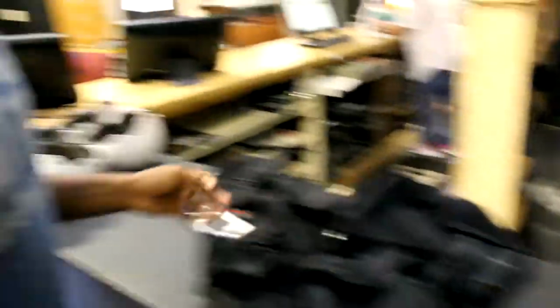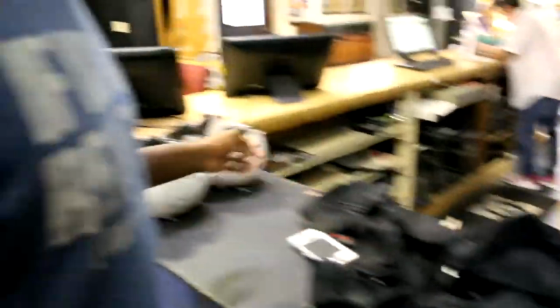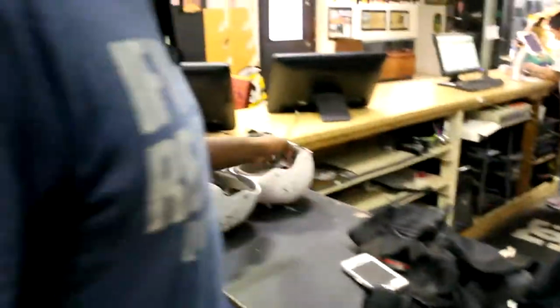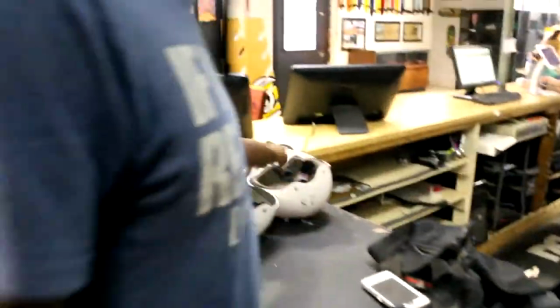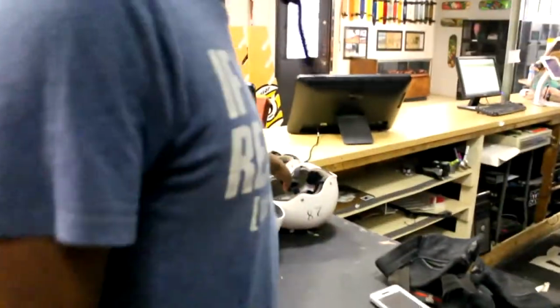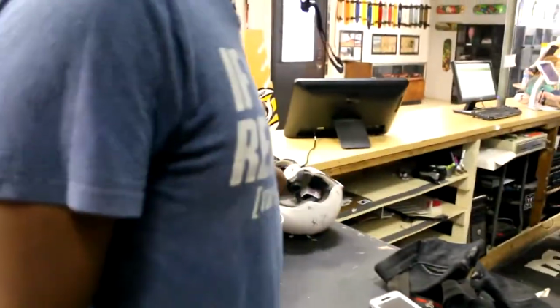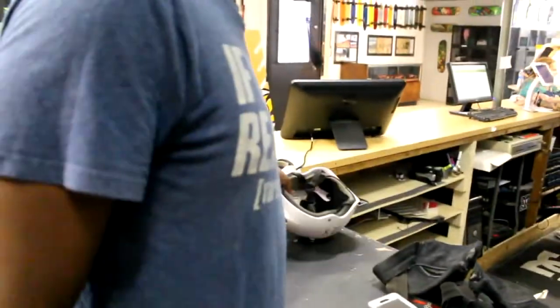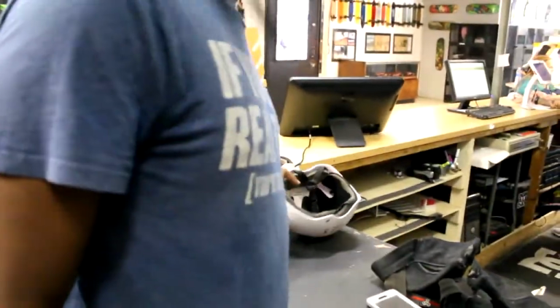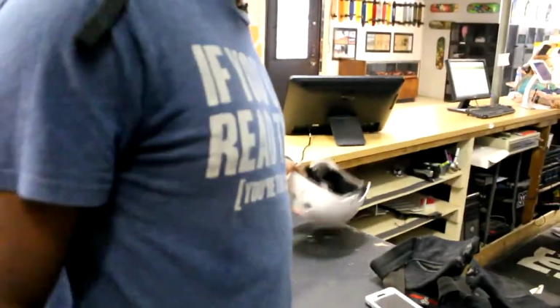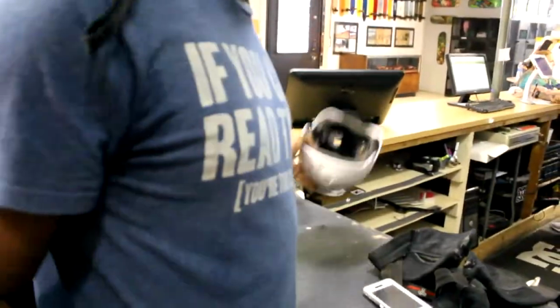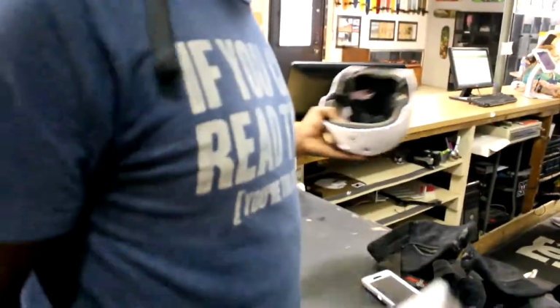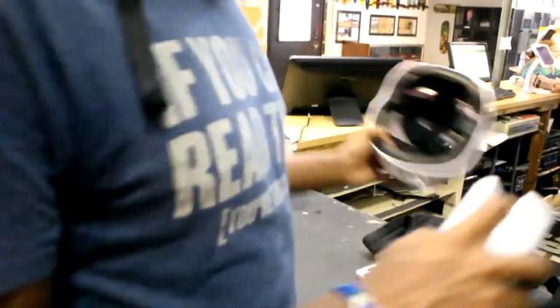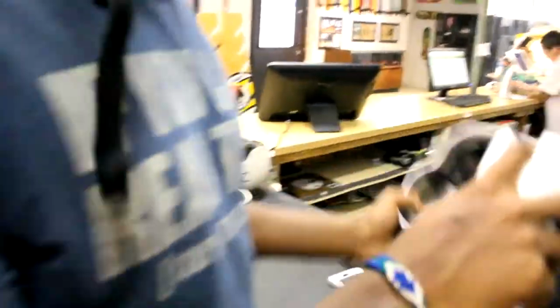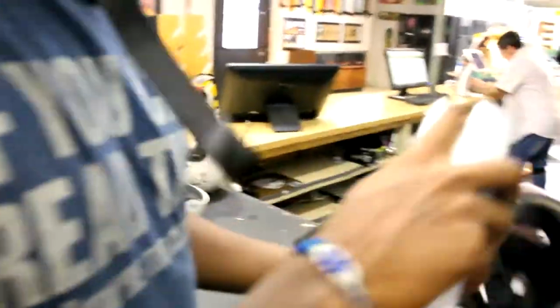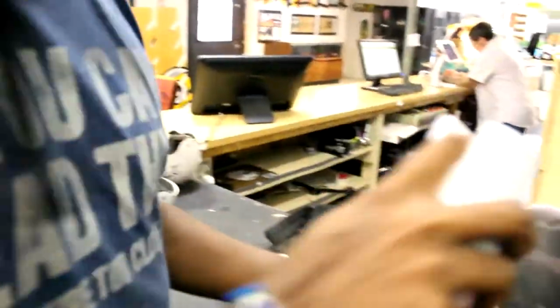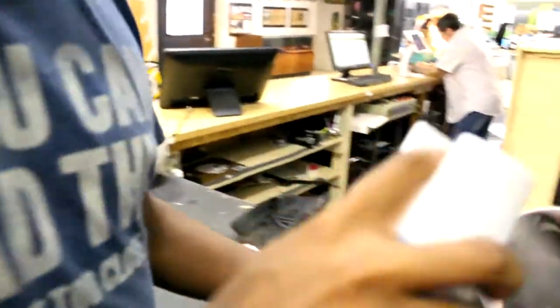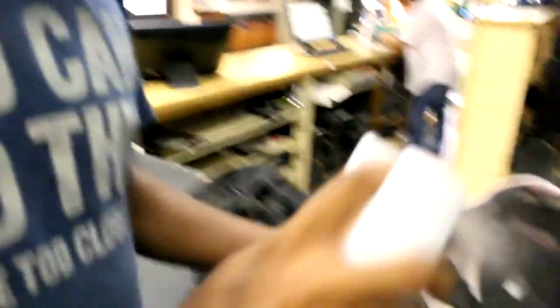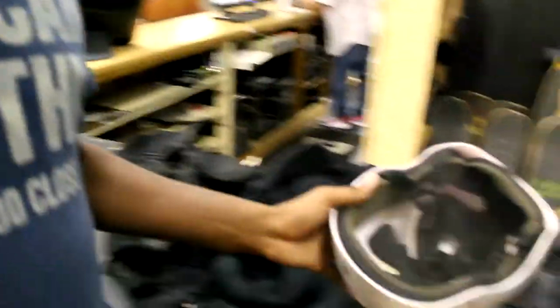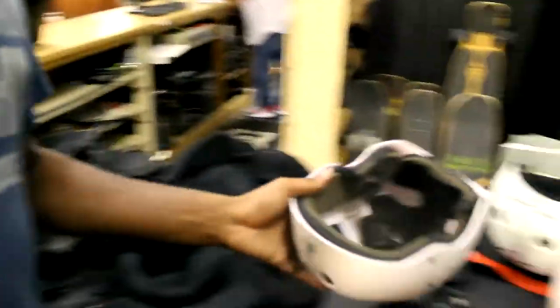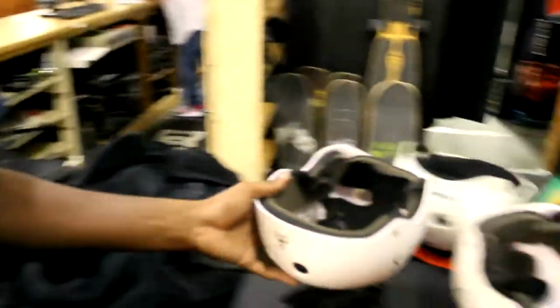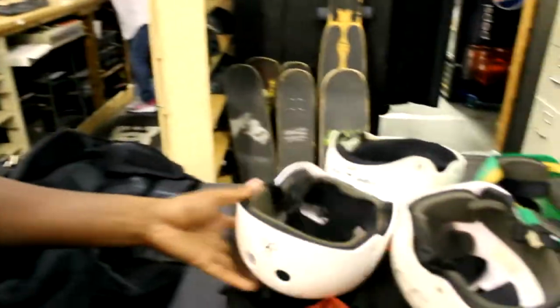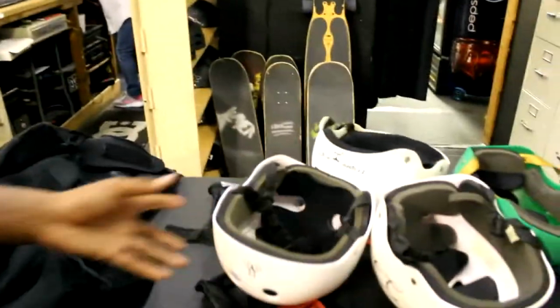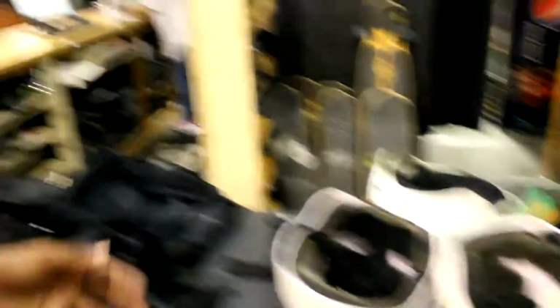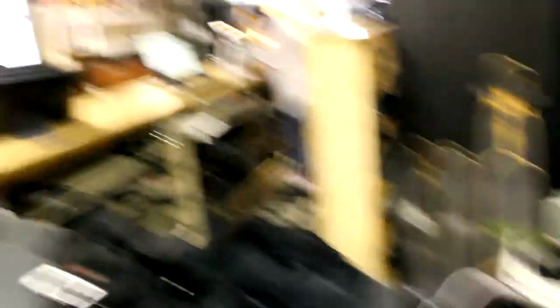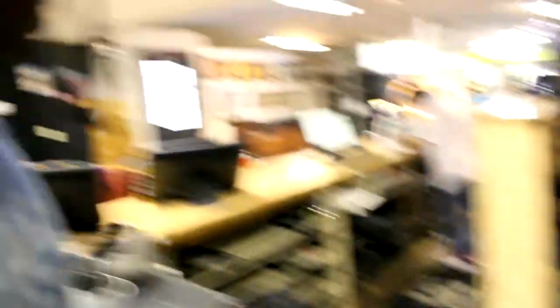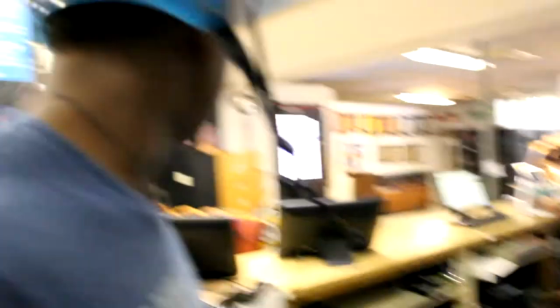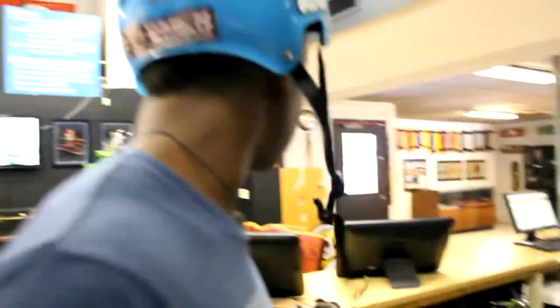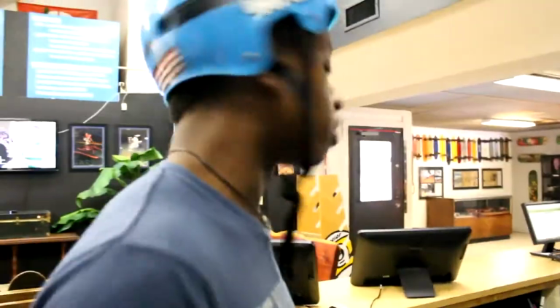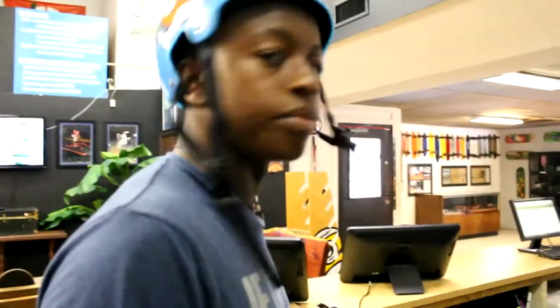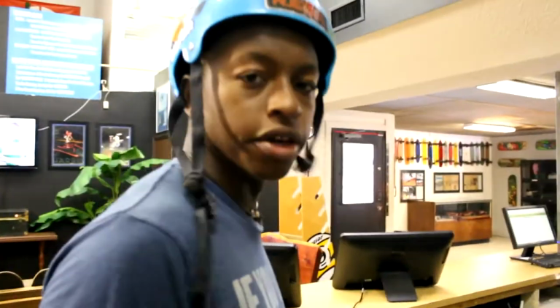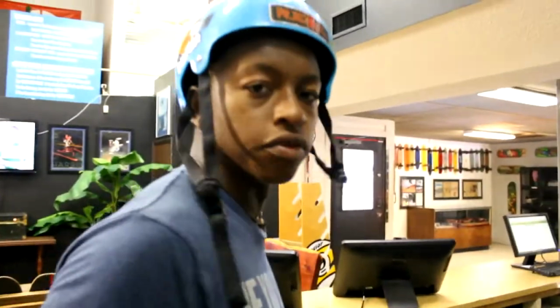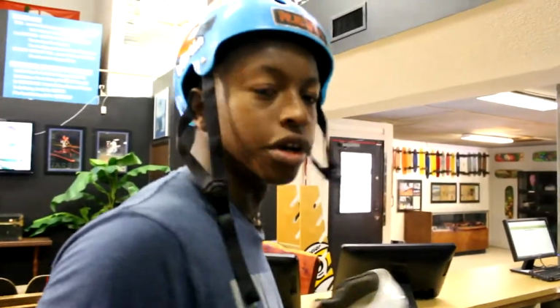I get paid for this every Sunday. But it's Monday, so I don't get paid for it.